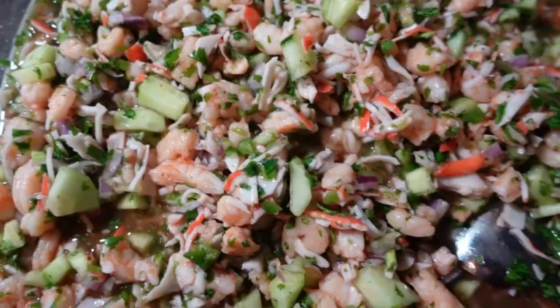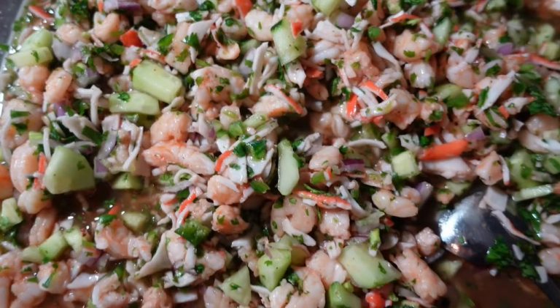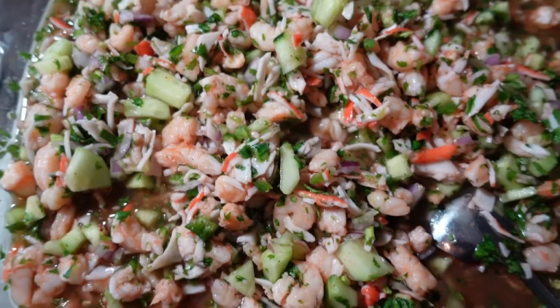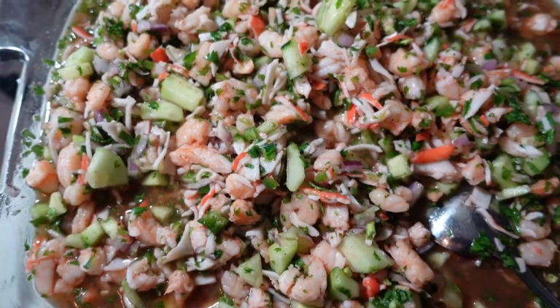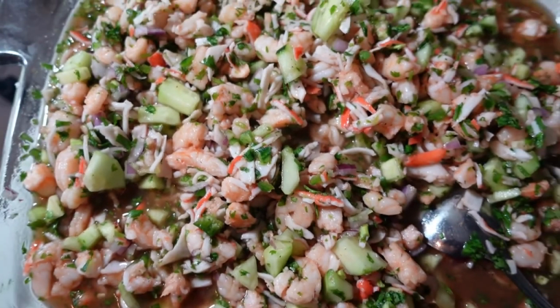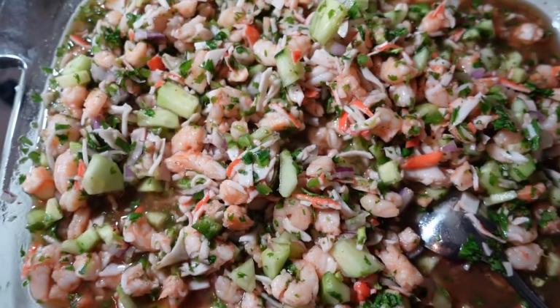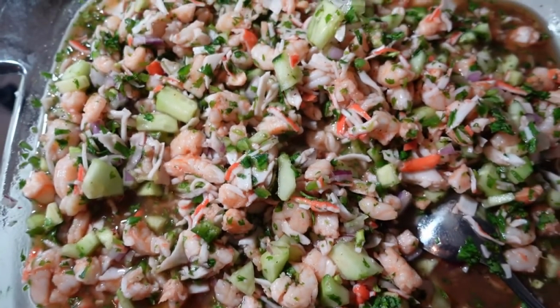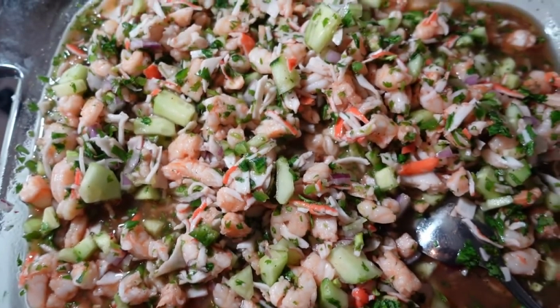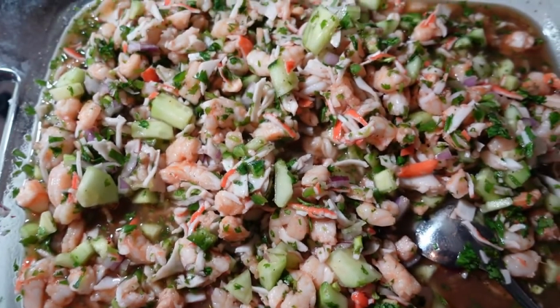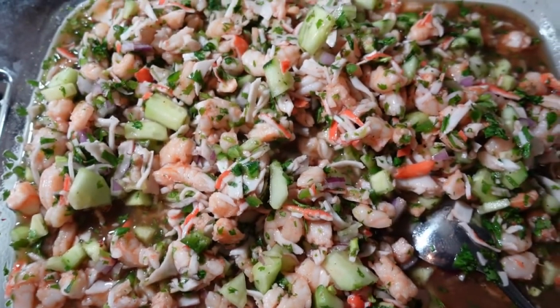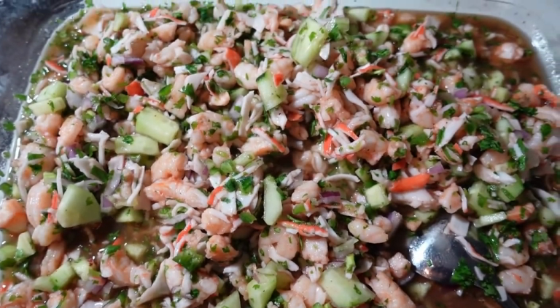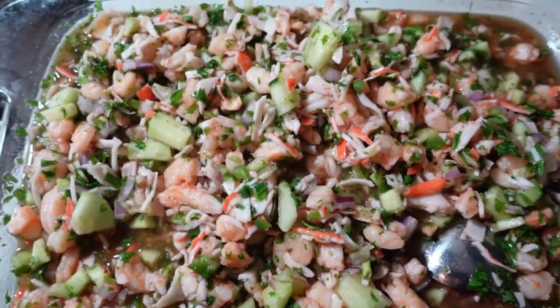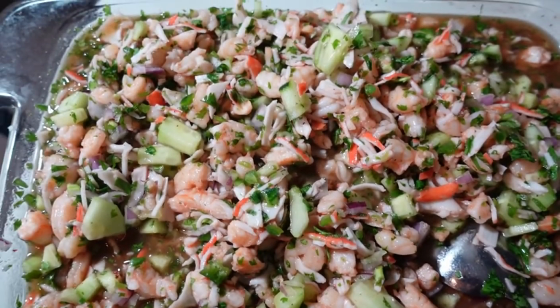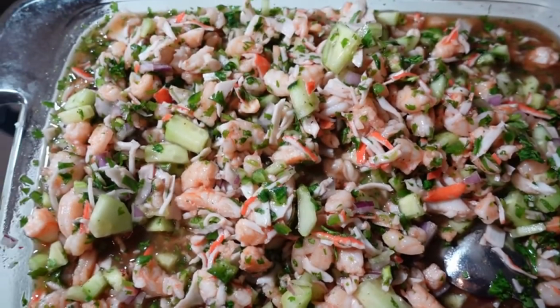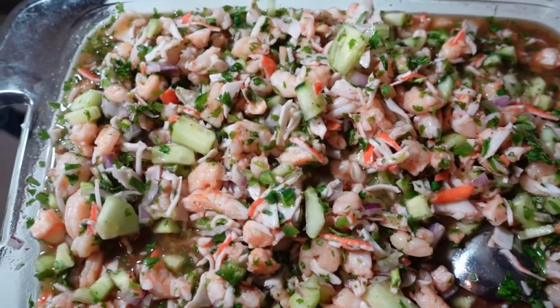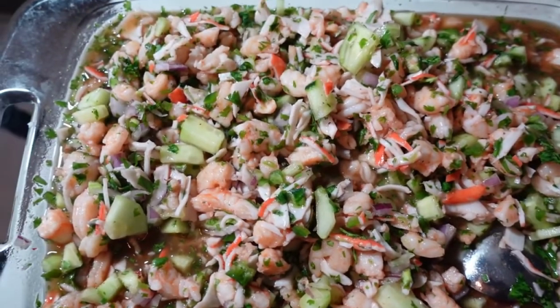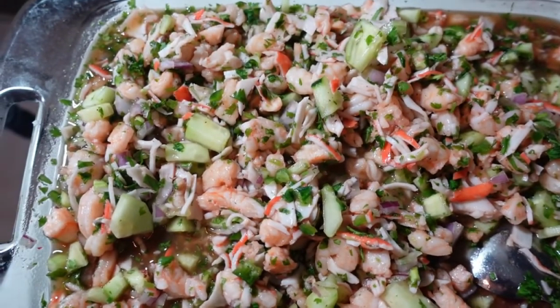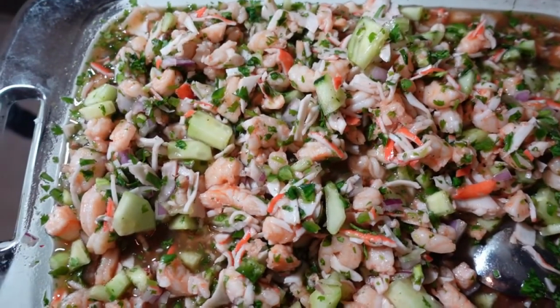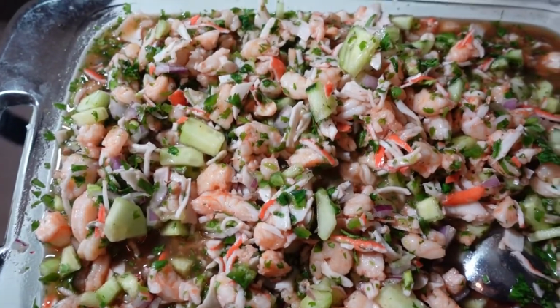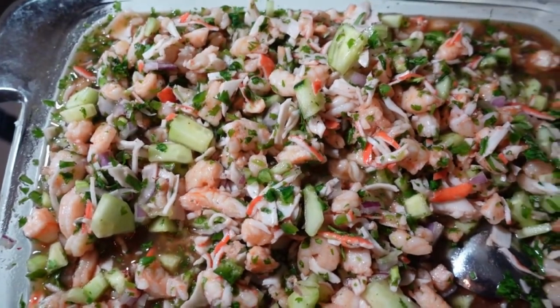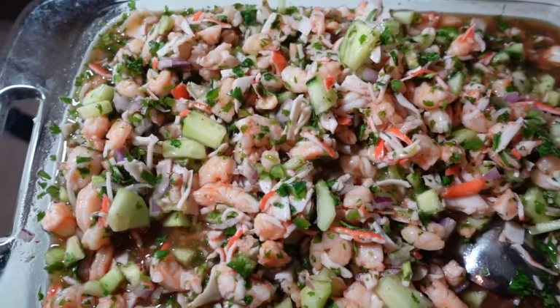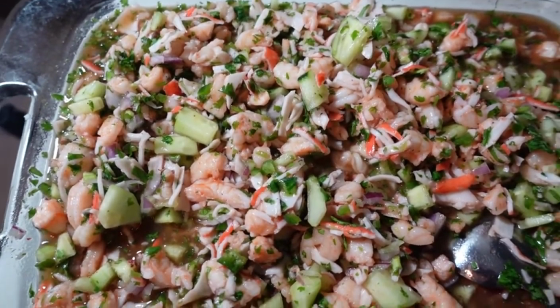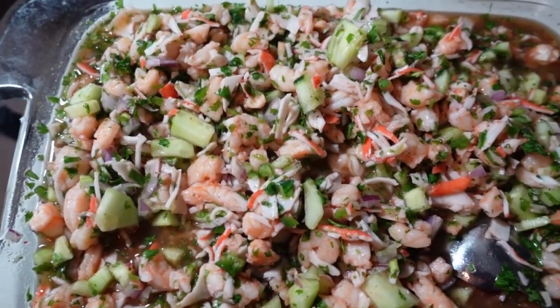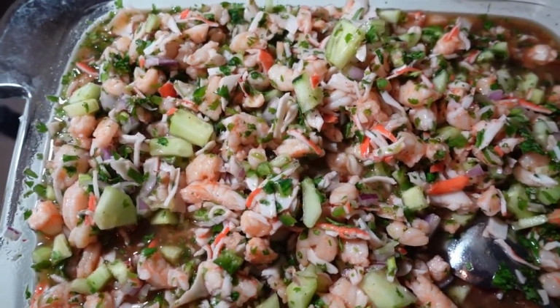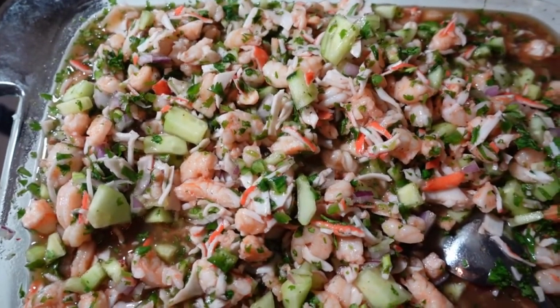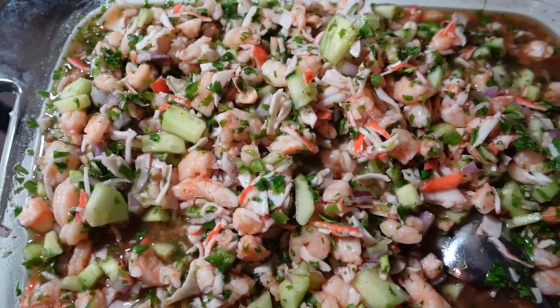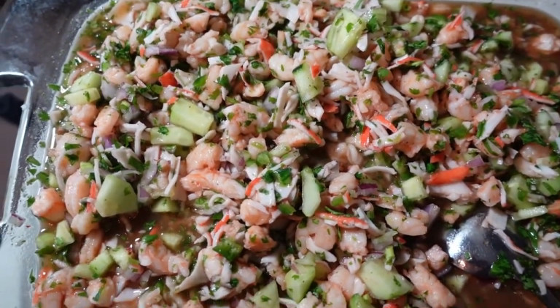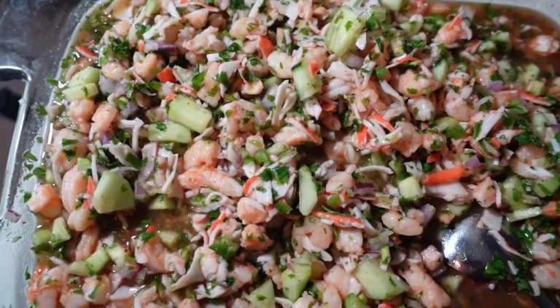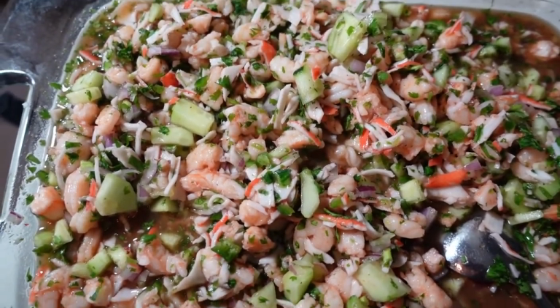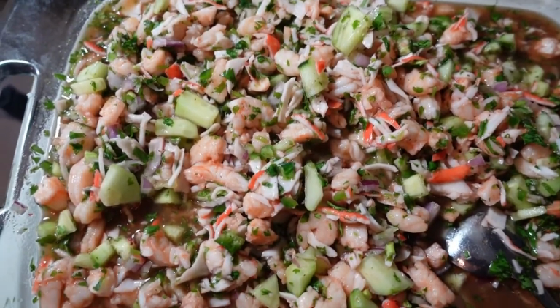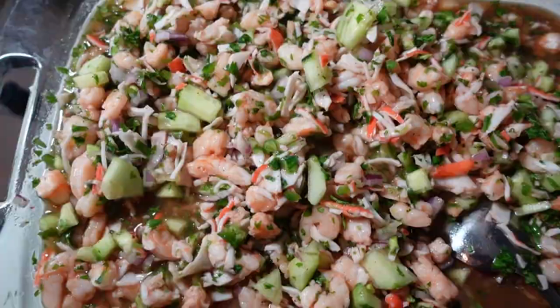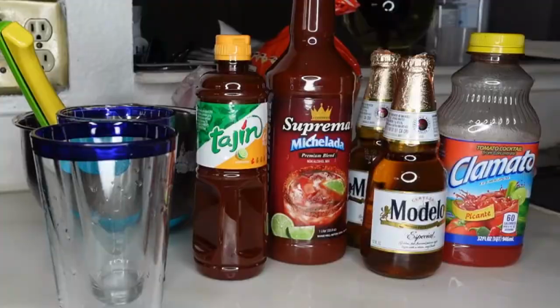Now you put it in the refrigerator, let it get cold to your liking, and then that's it.